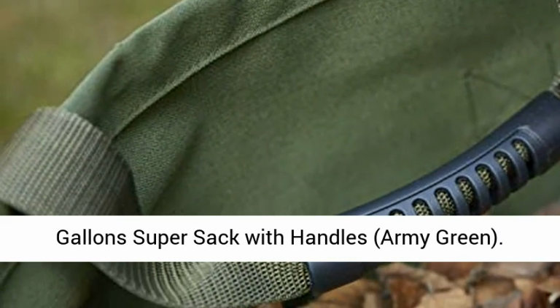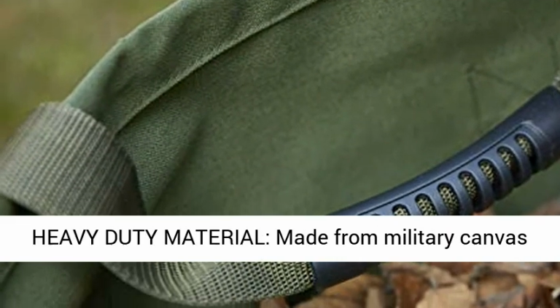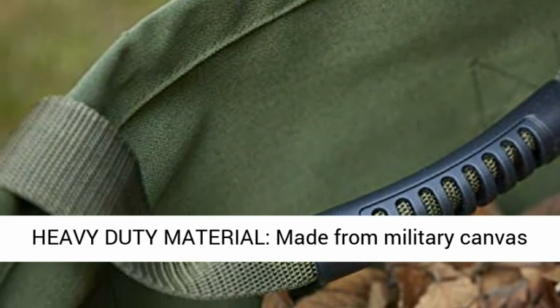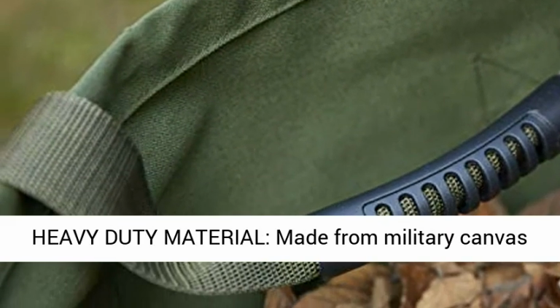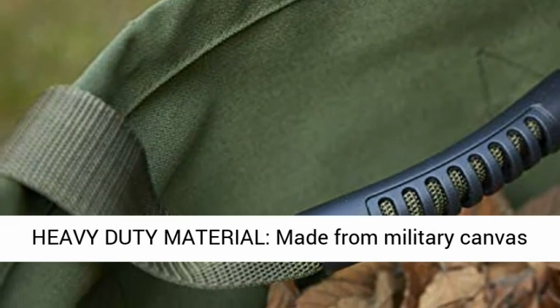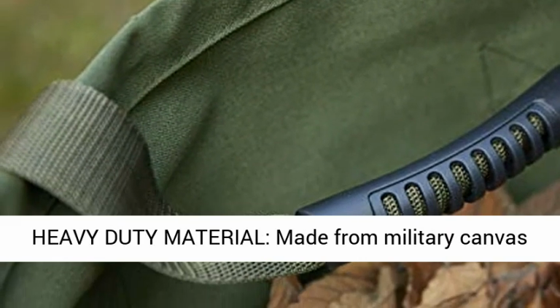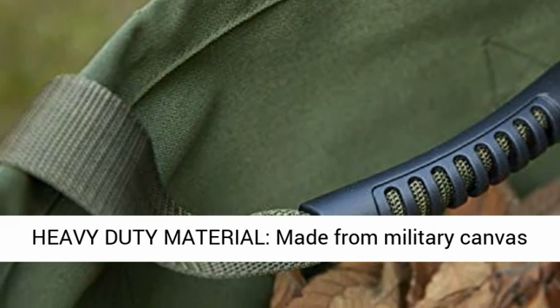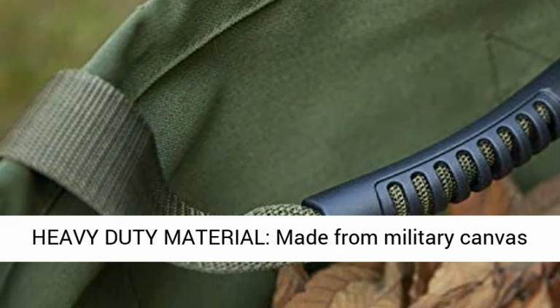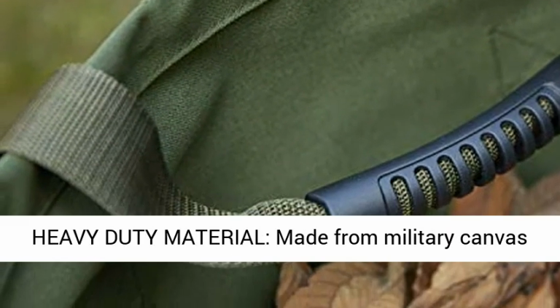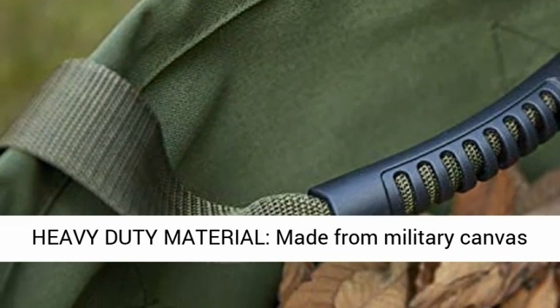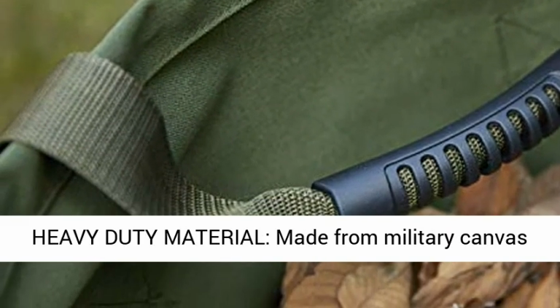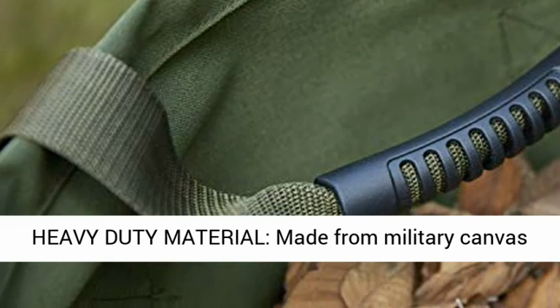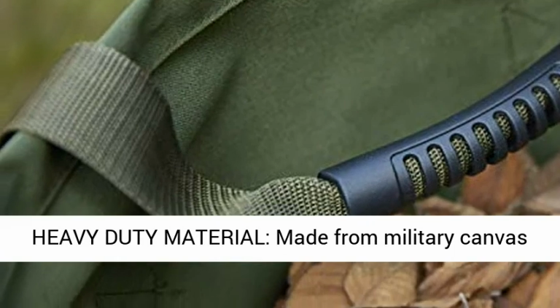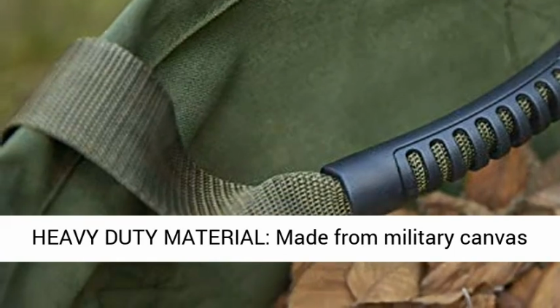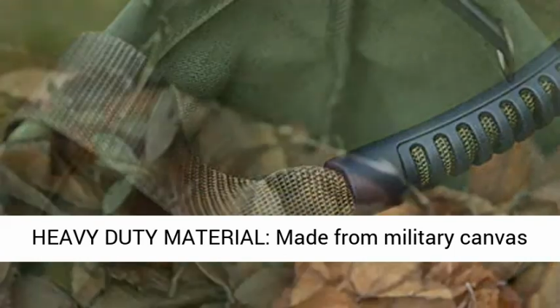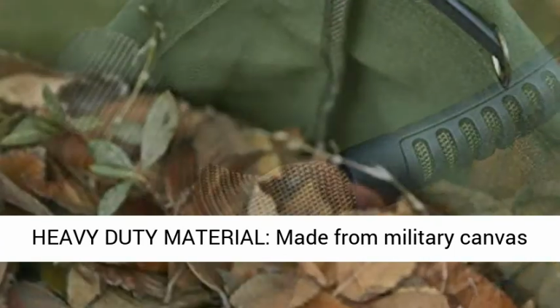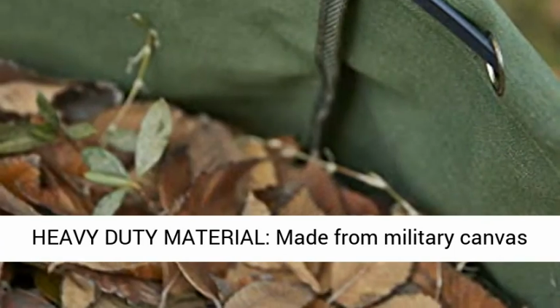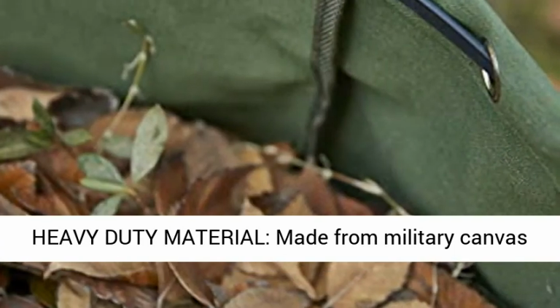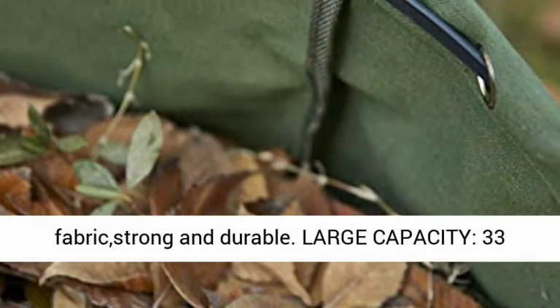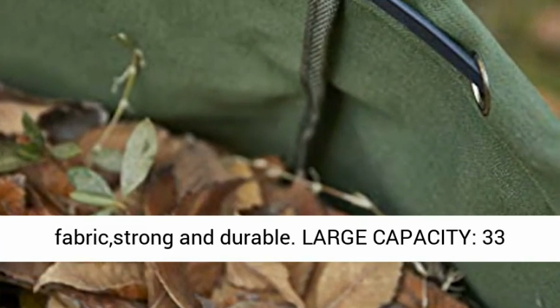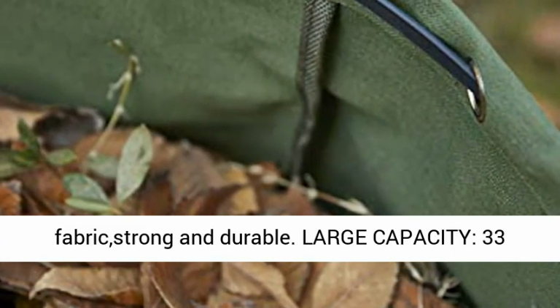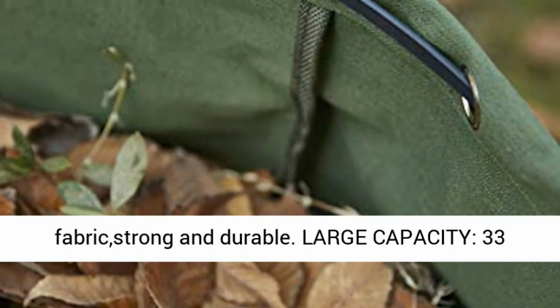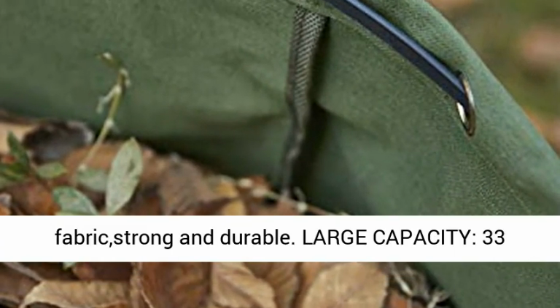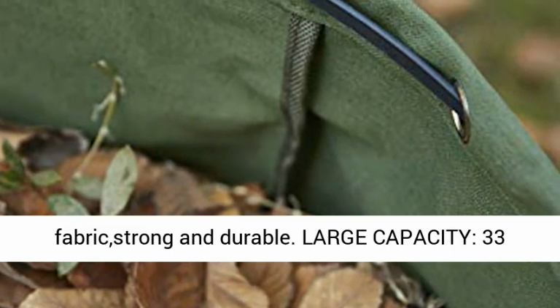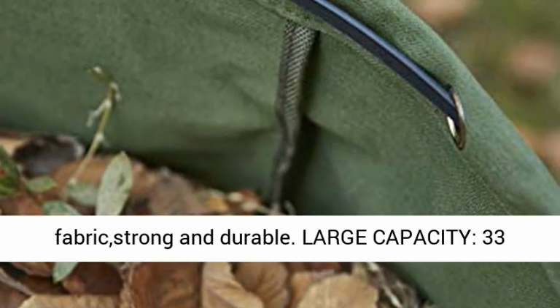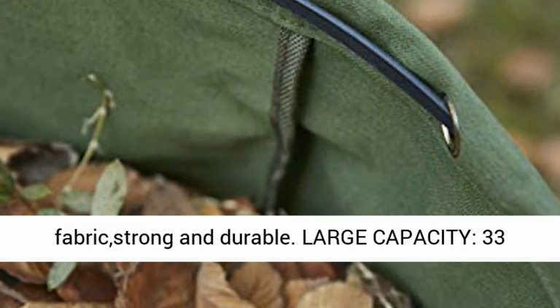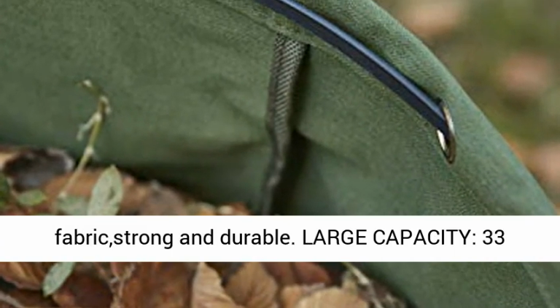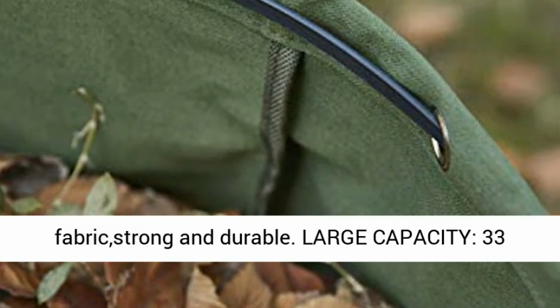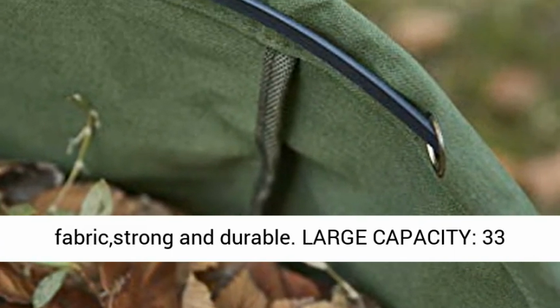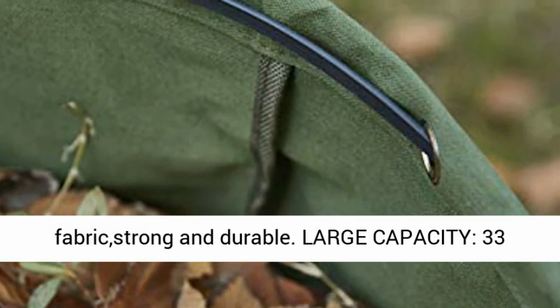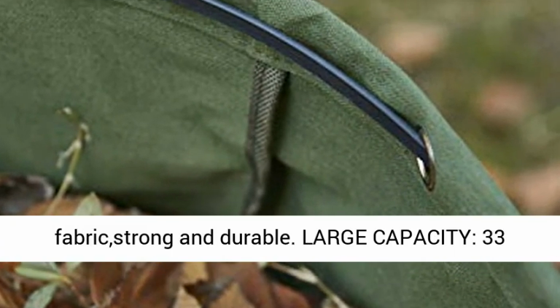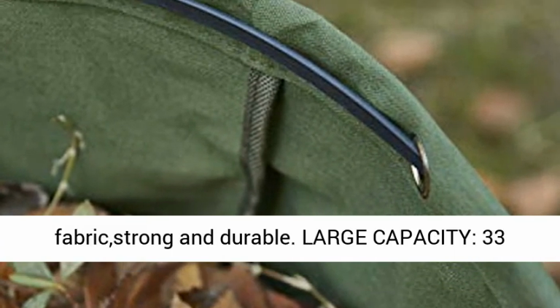Heavy Duty Material — made from military canvas fabric, strong and durable. Large capacity.